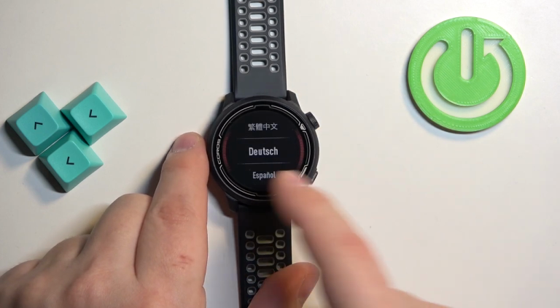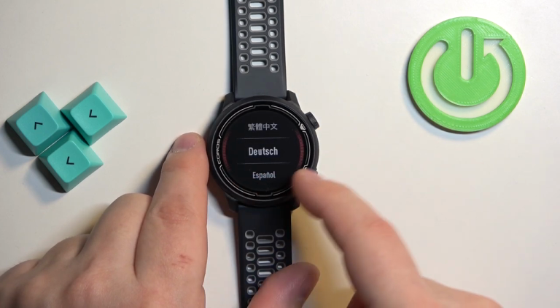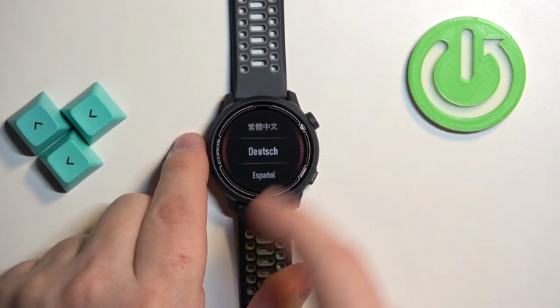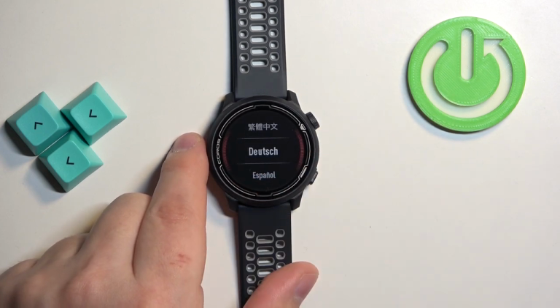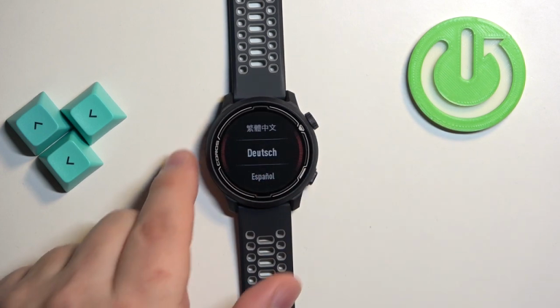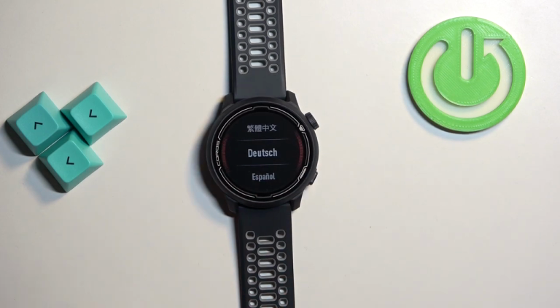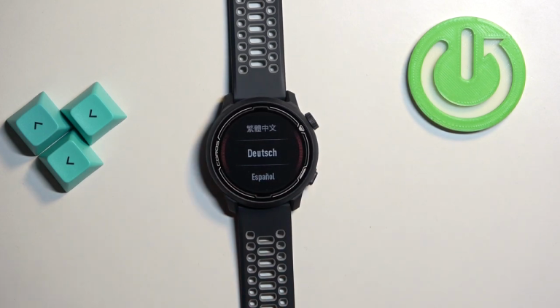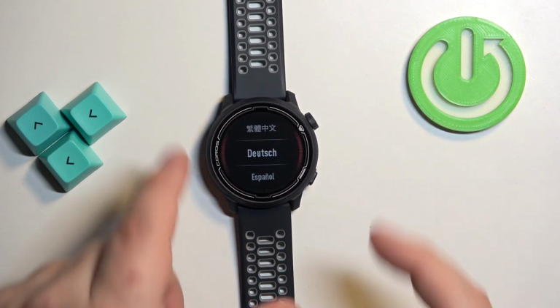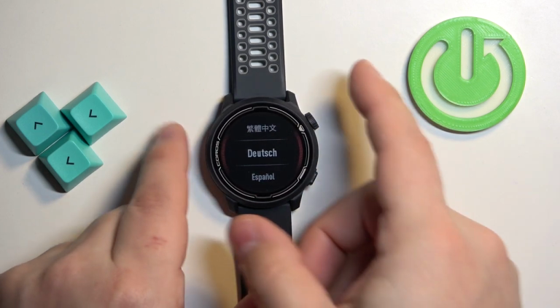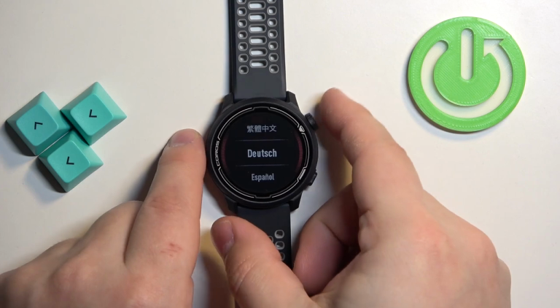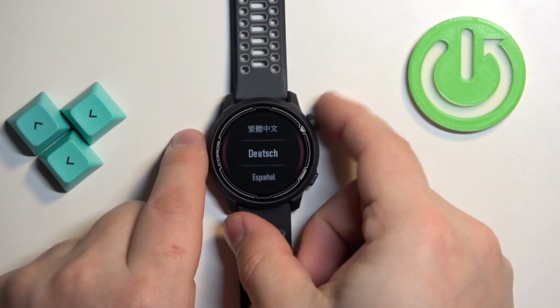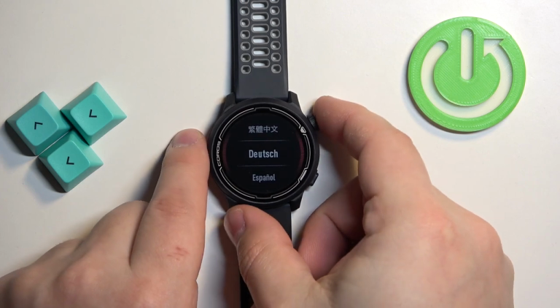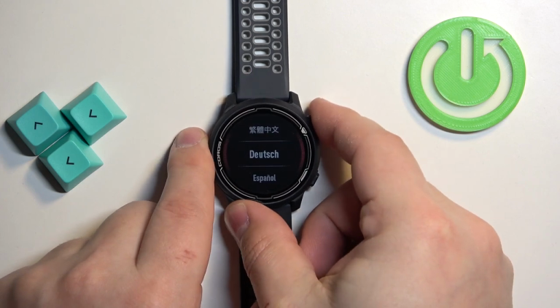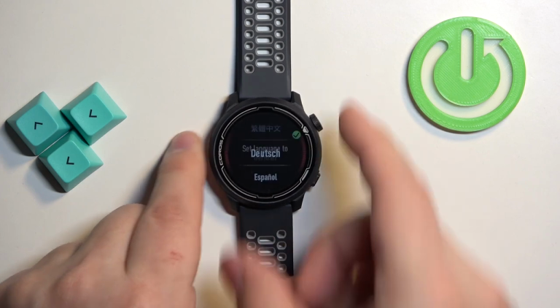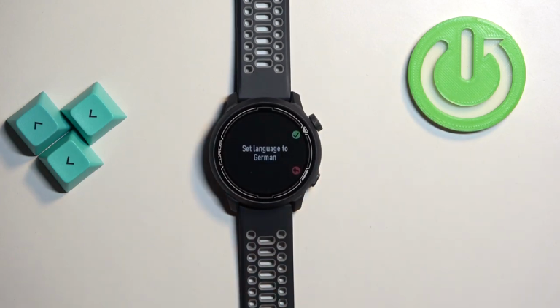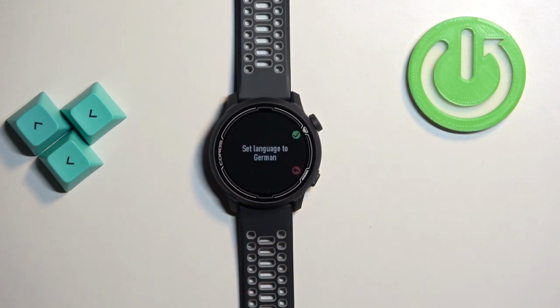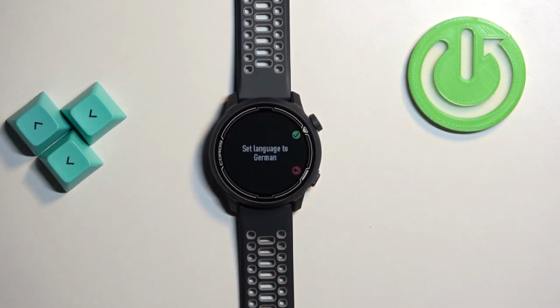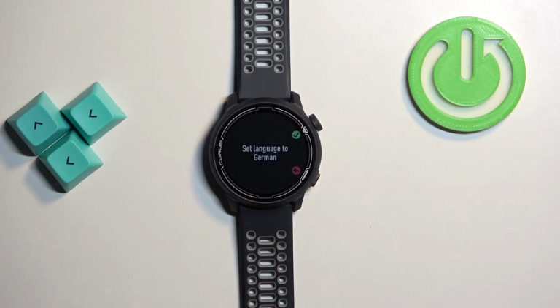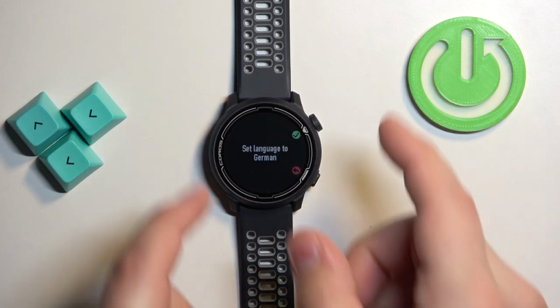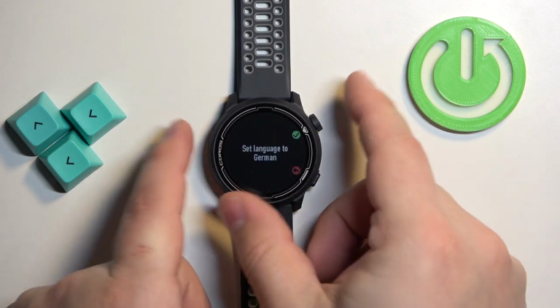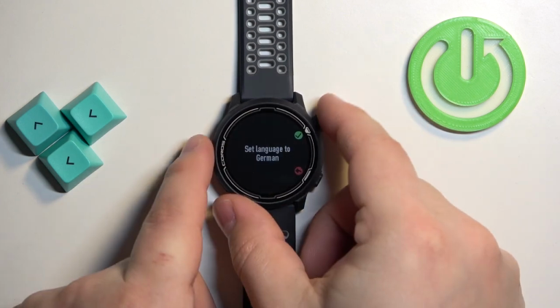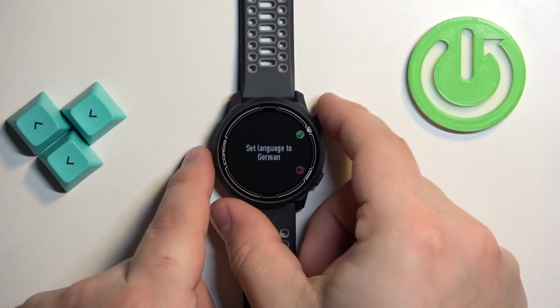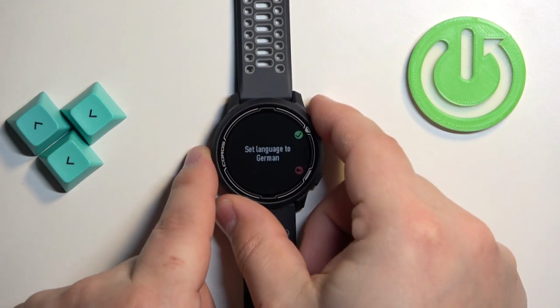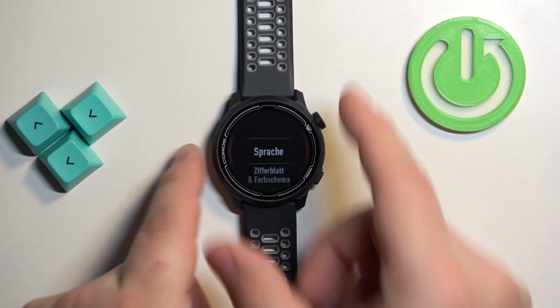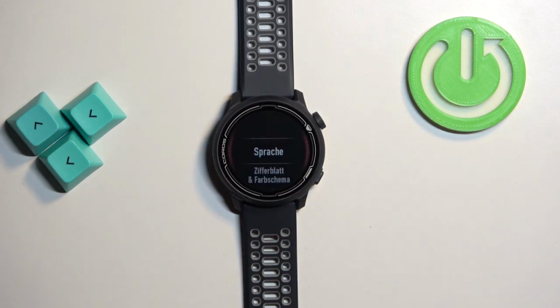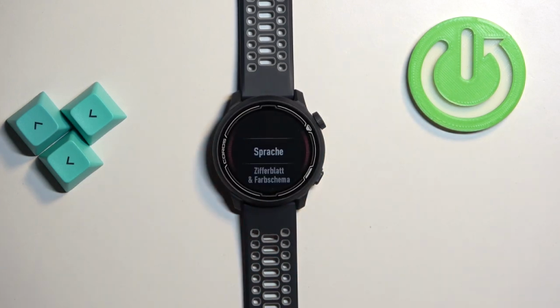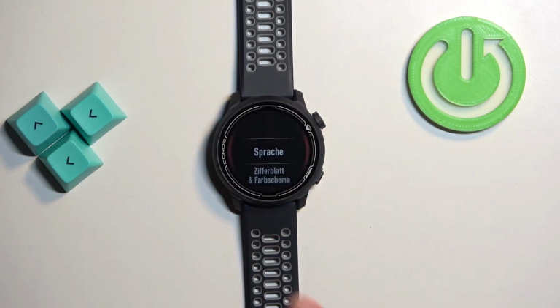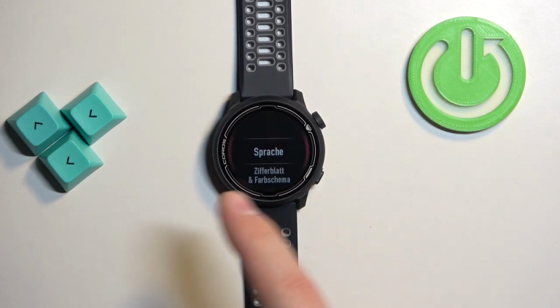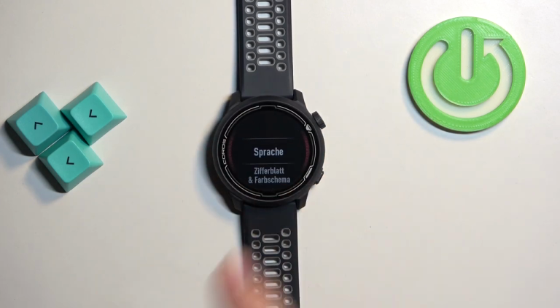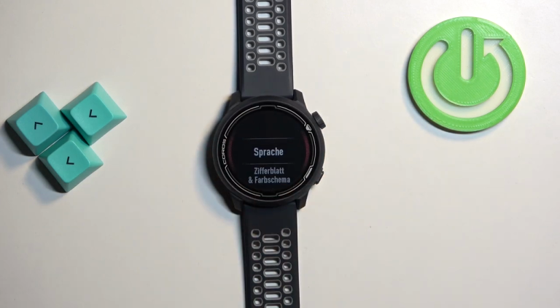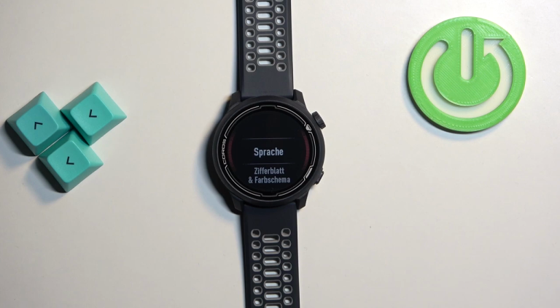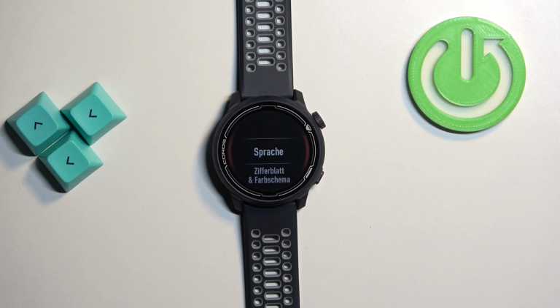Select the language you want to use on your watch and press the crown button to confirm, then press it again to confirm. And the language should be changed.